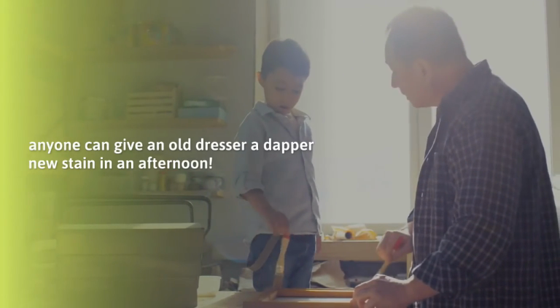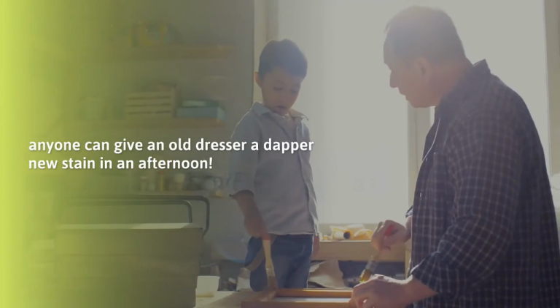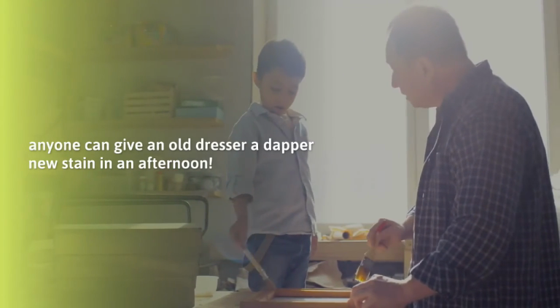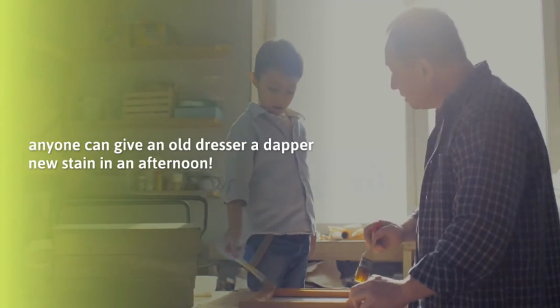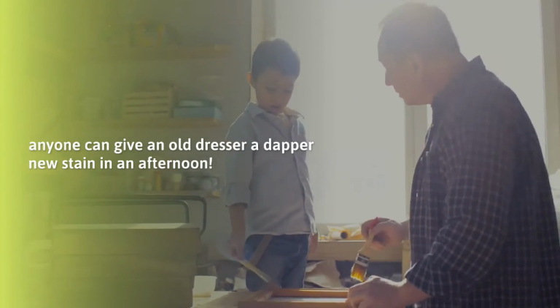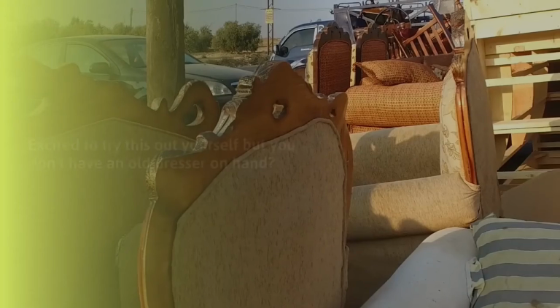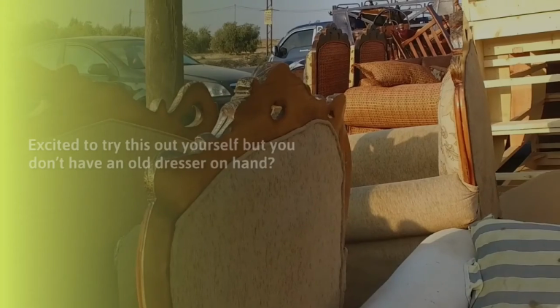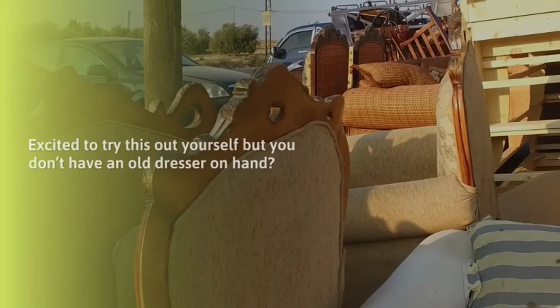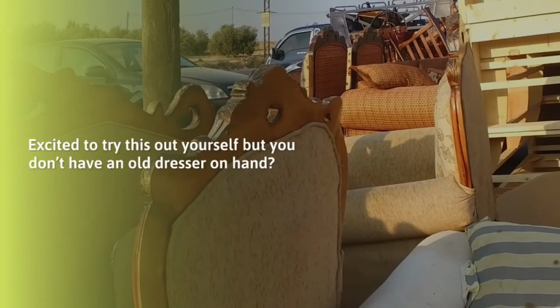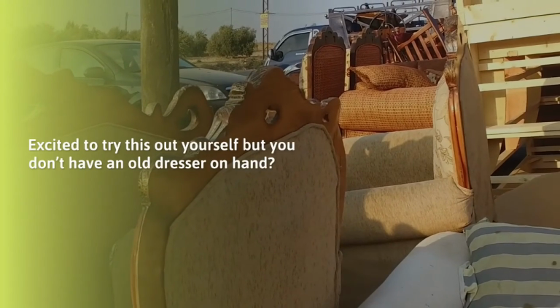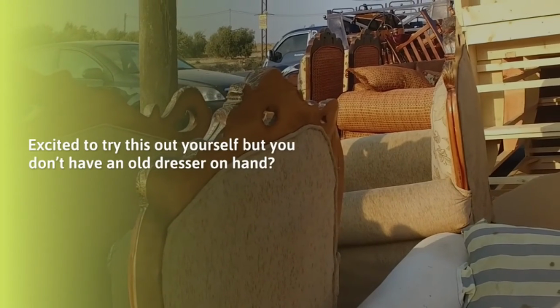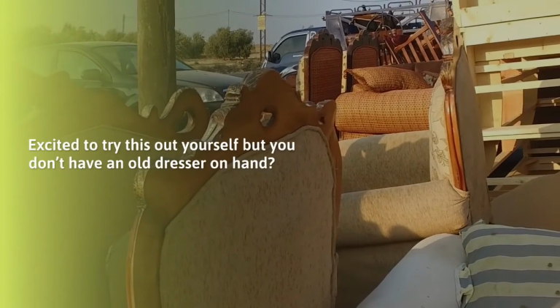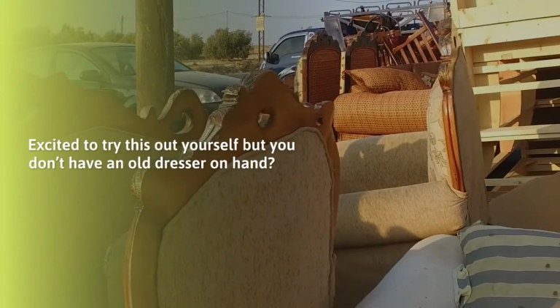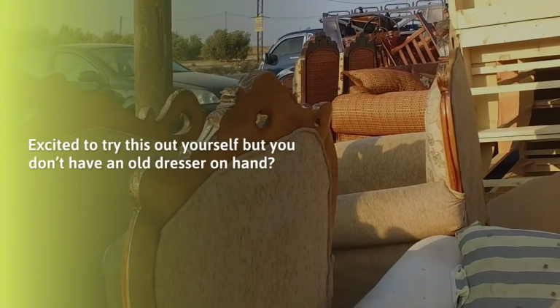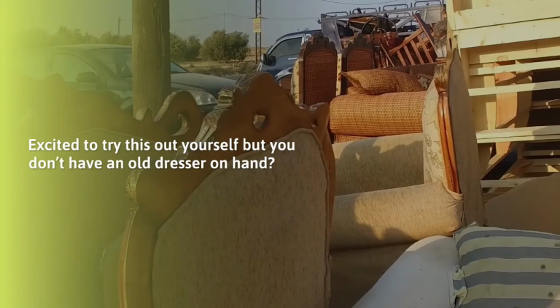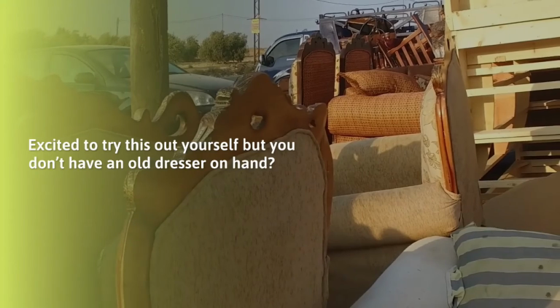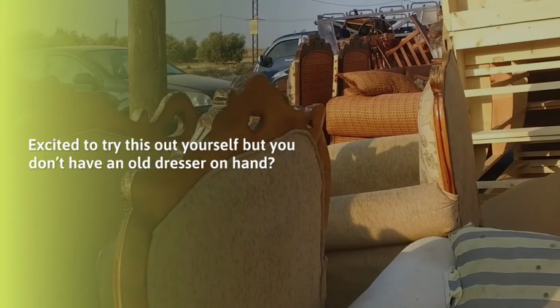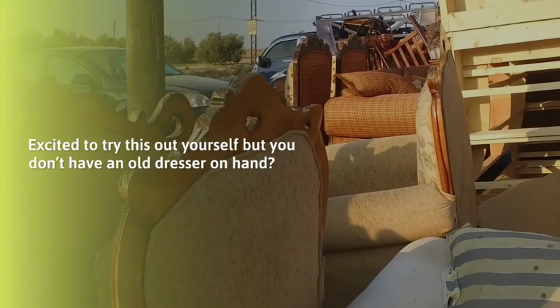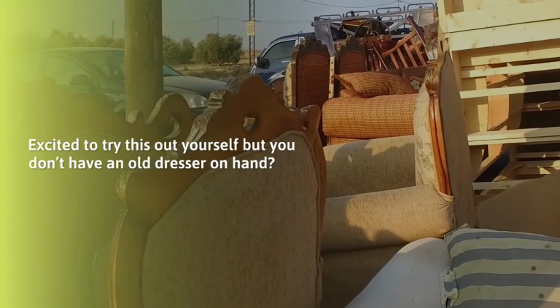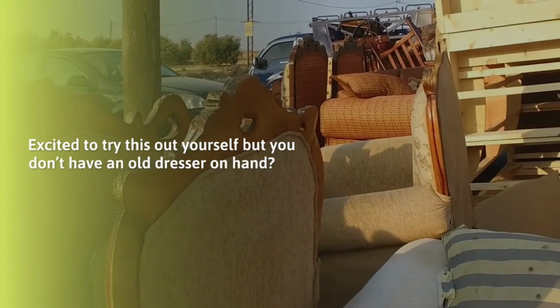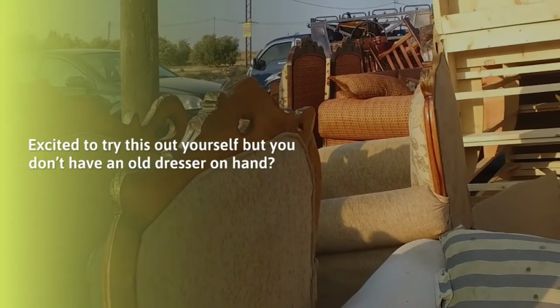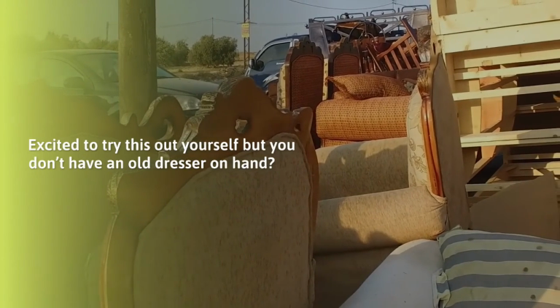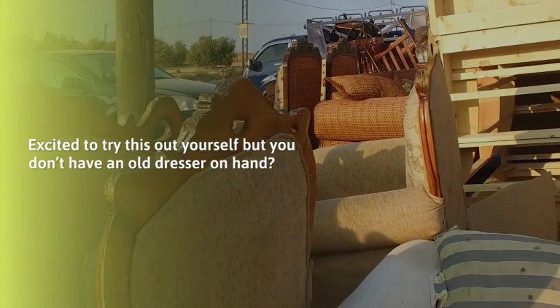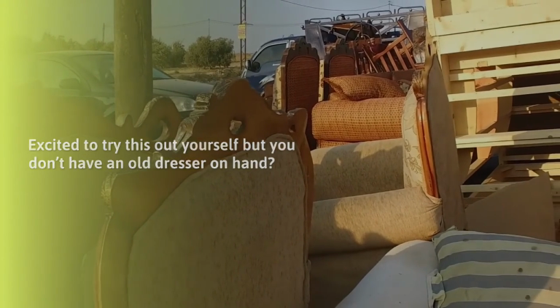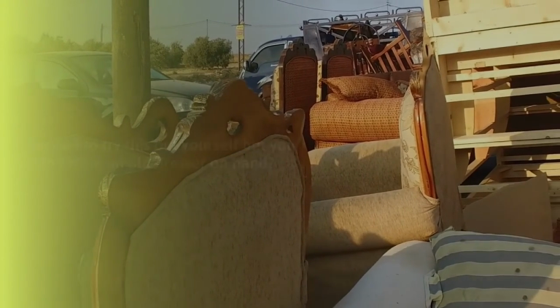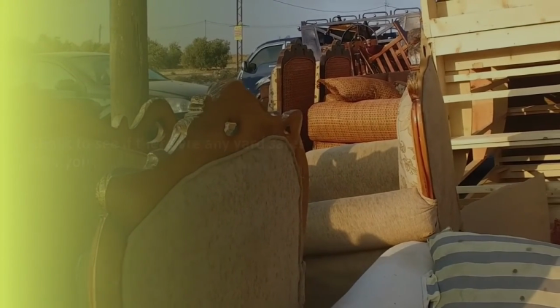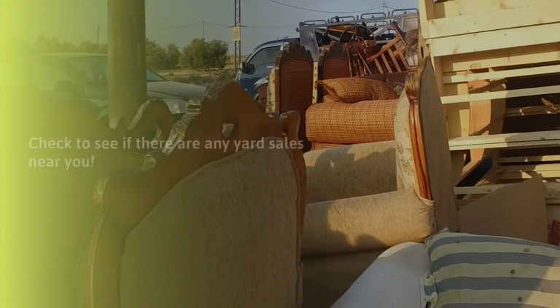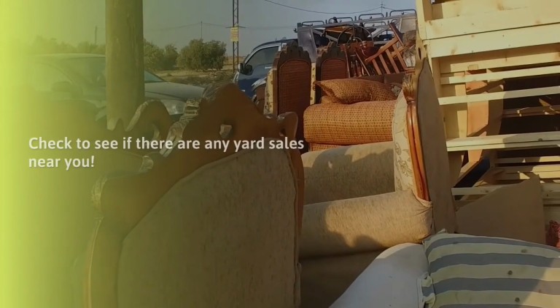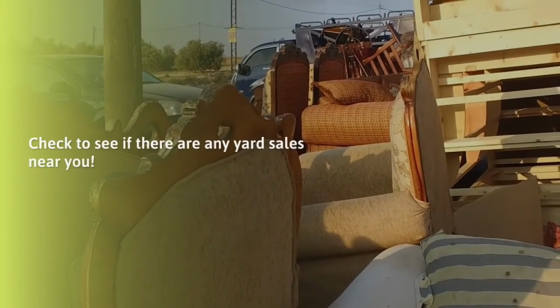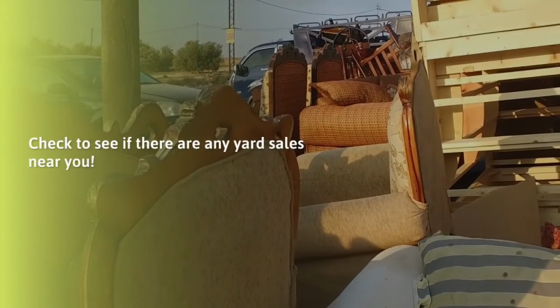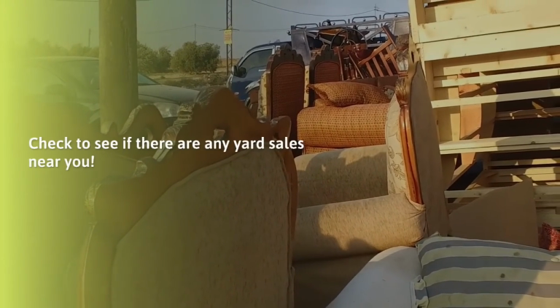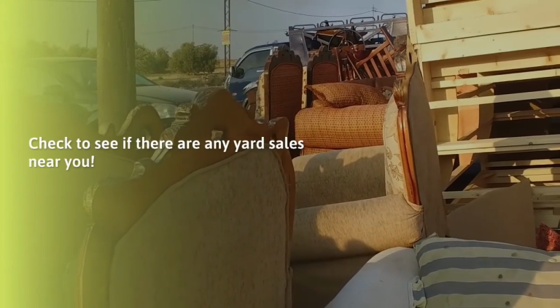Excited to try this out yourself, but you don't have an old dresser on hand? Check to see if there are any yard sales near you.